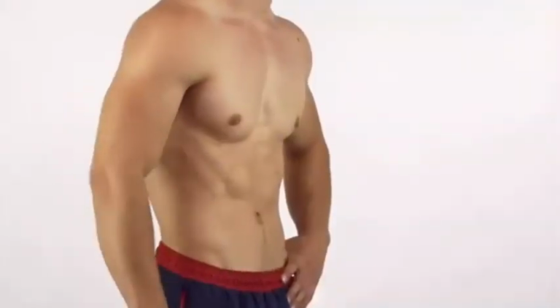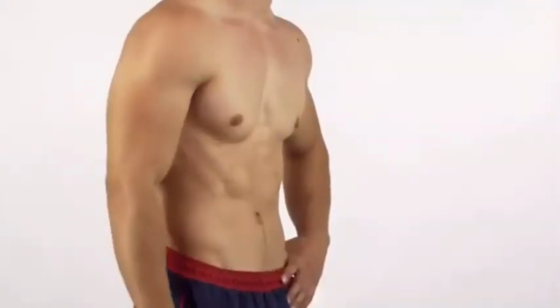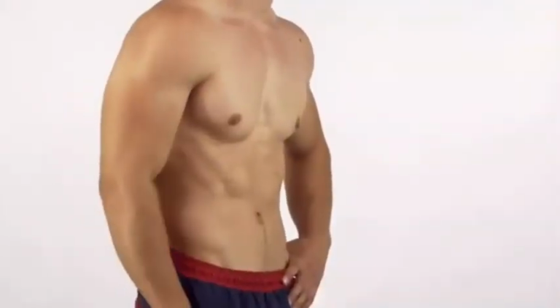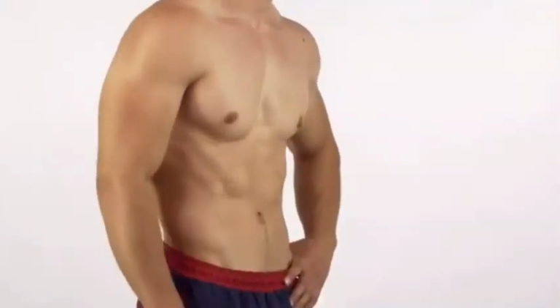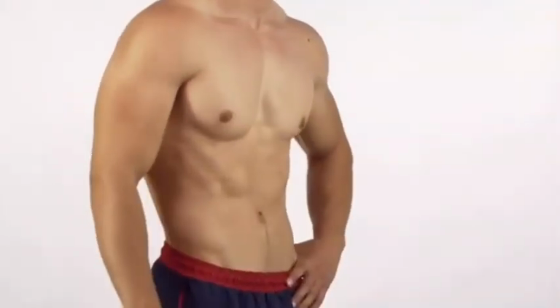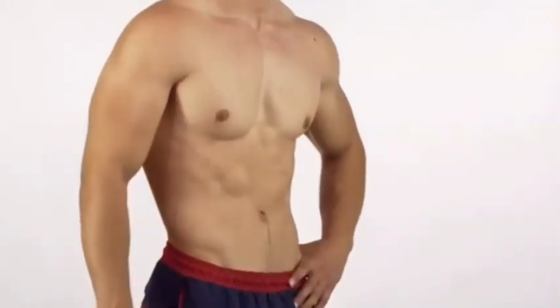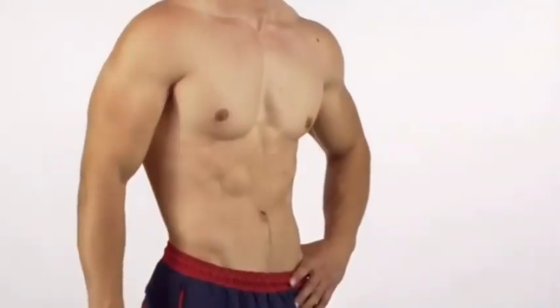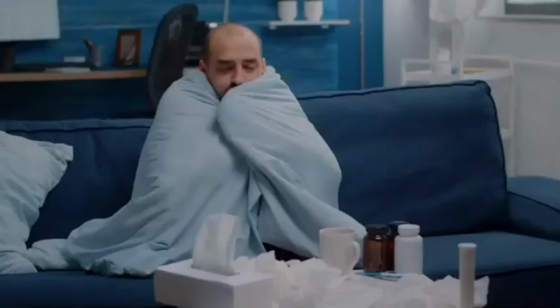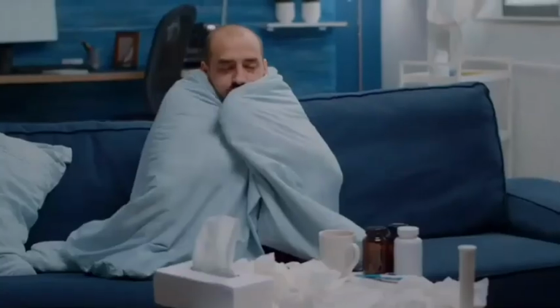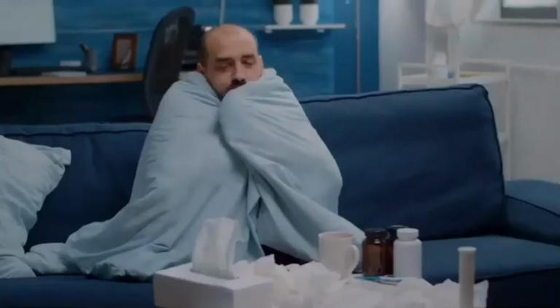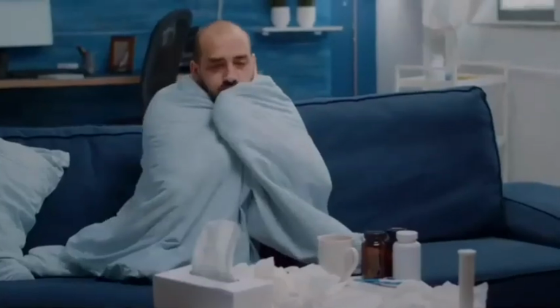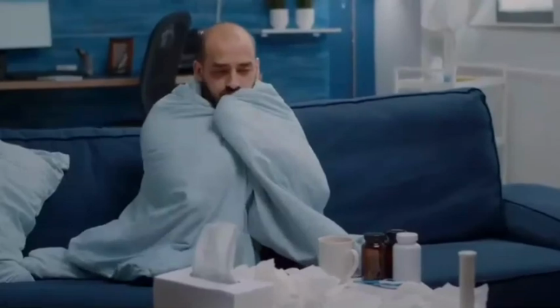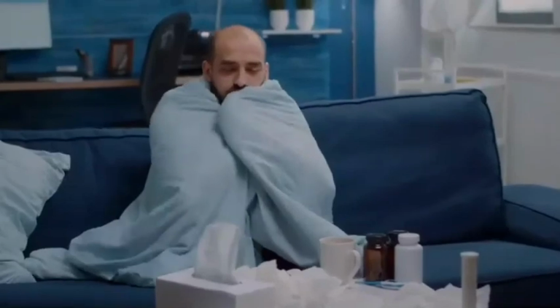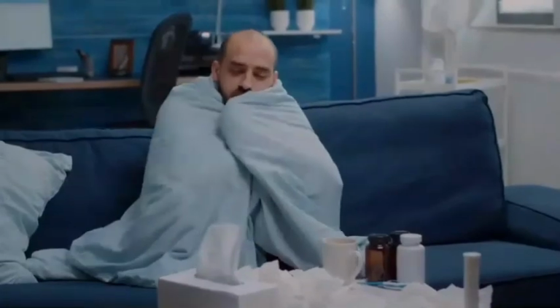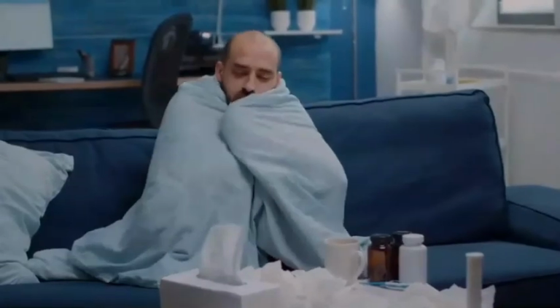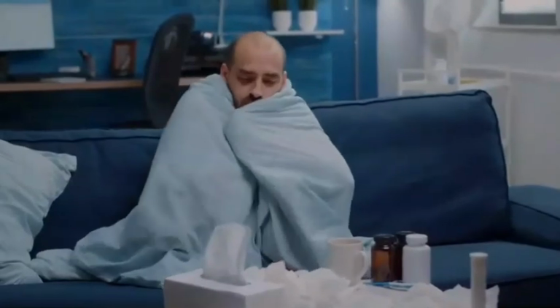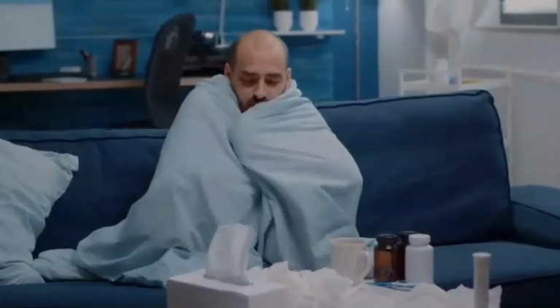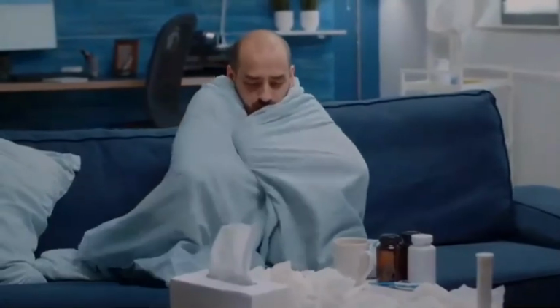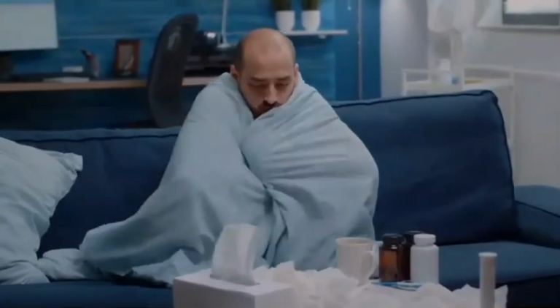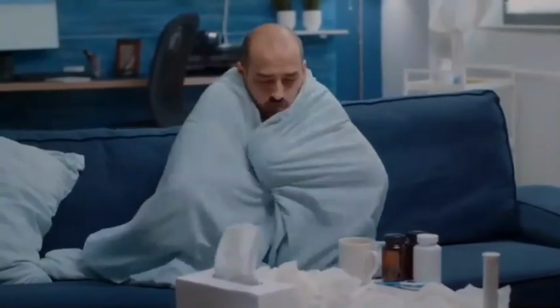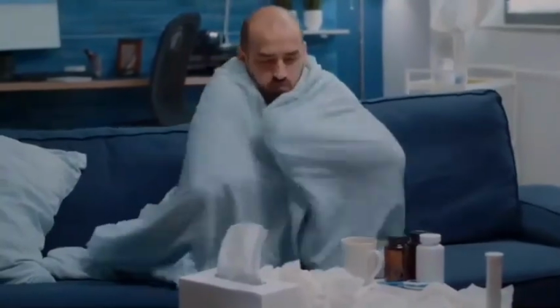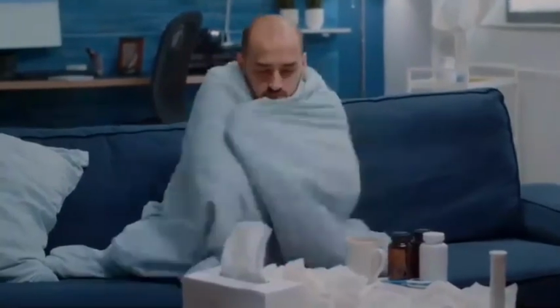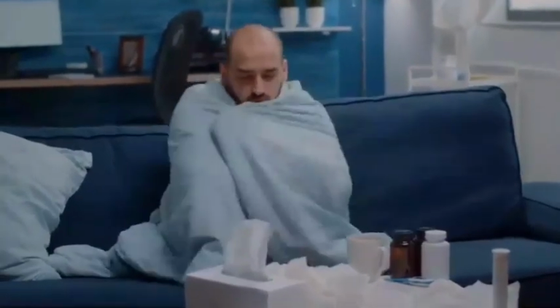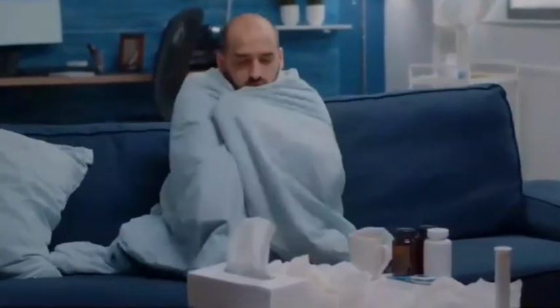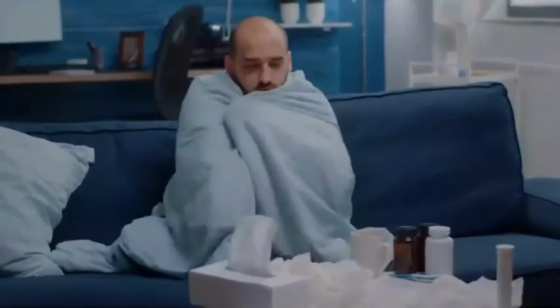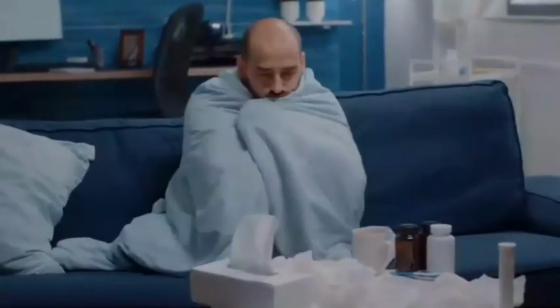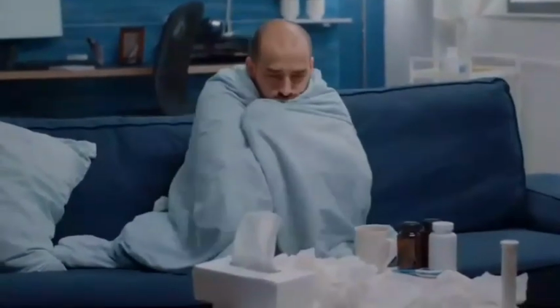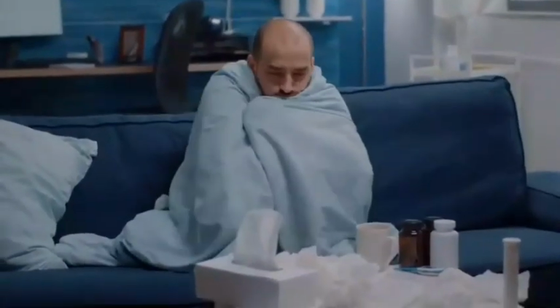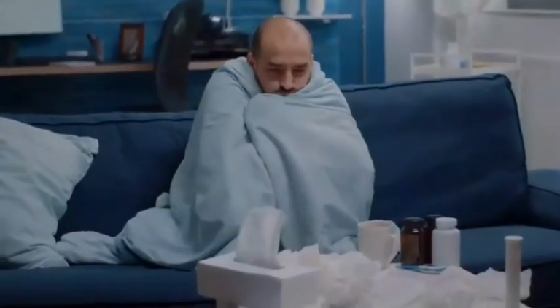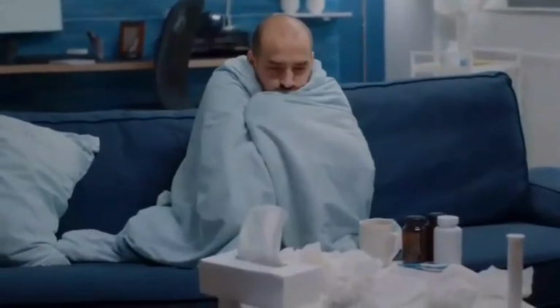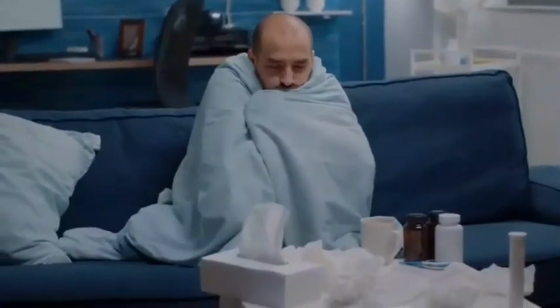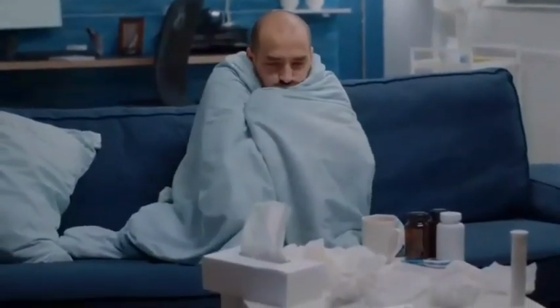So, in this video, we'll show you the 6 healthiest foods to eat when you're sick.